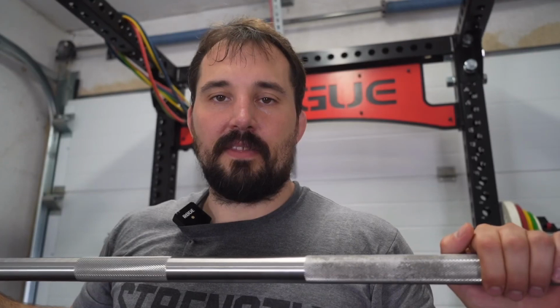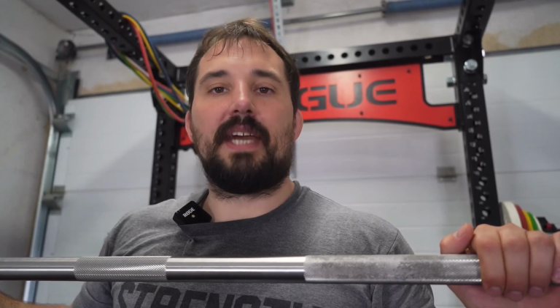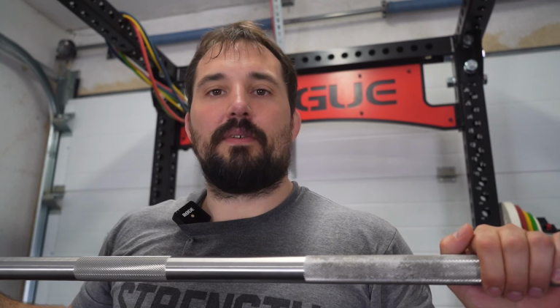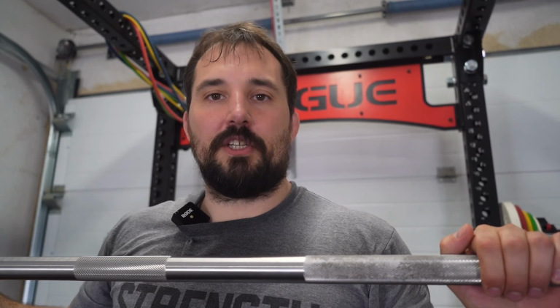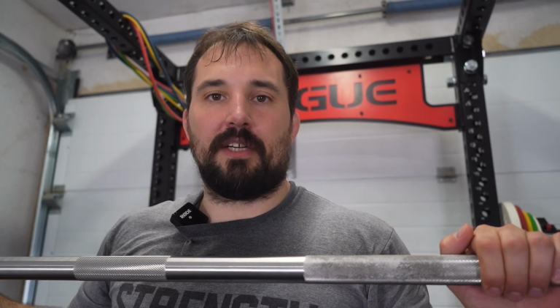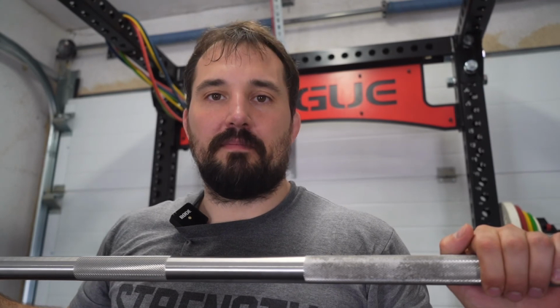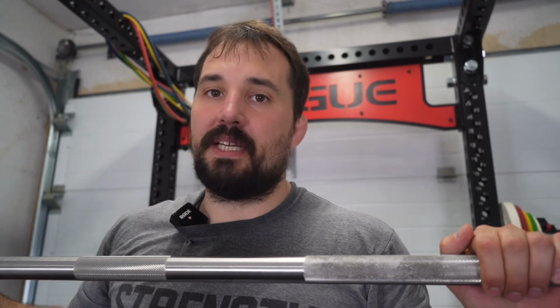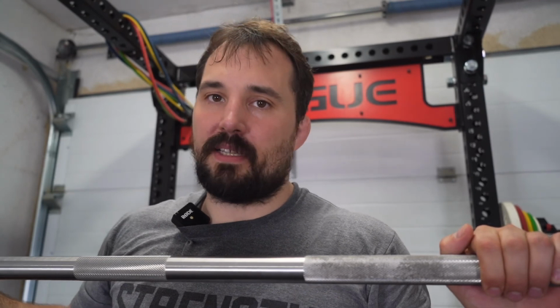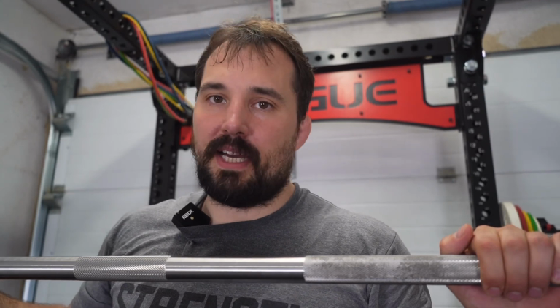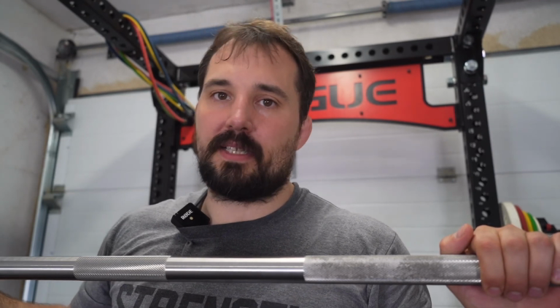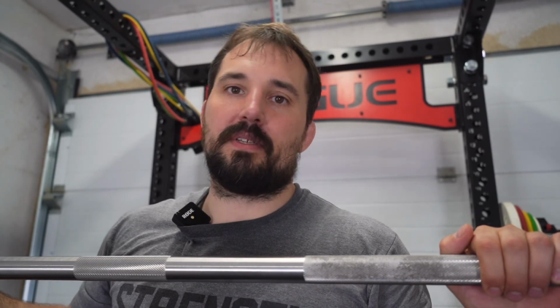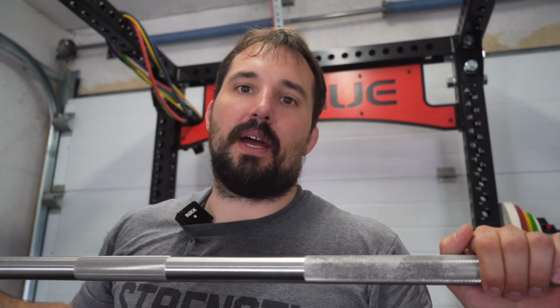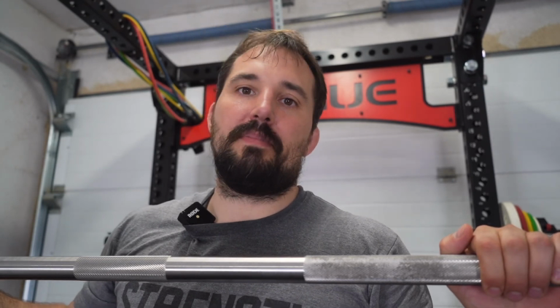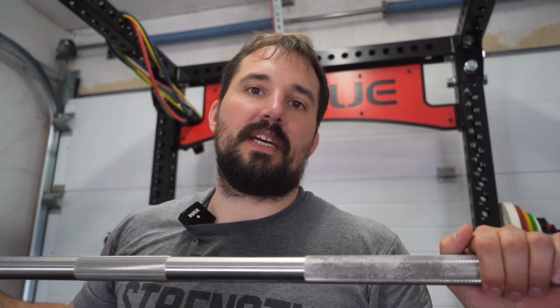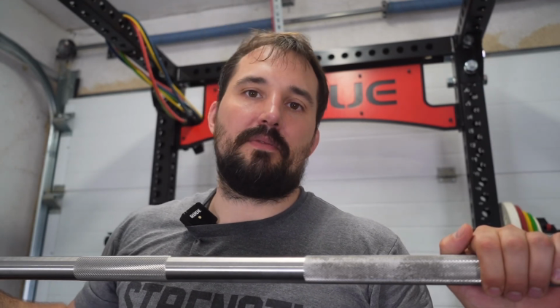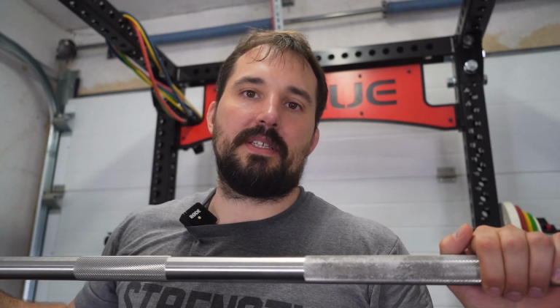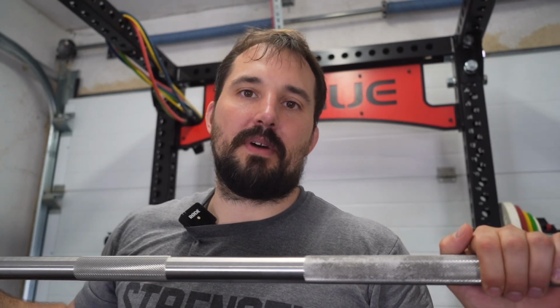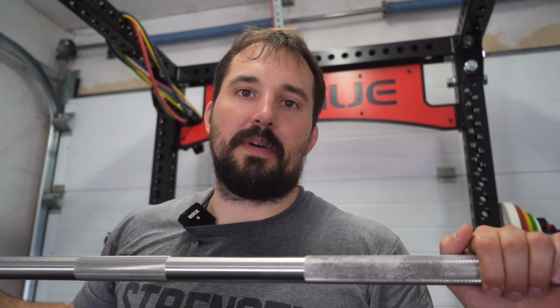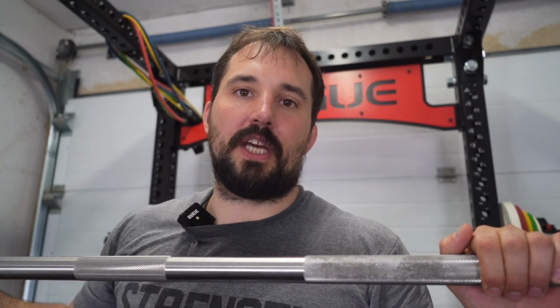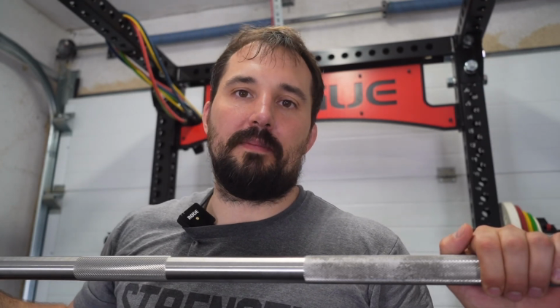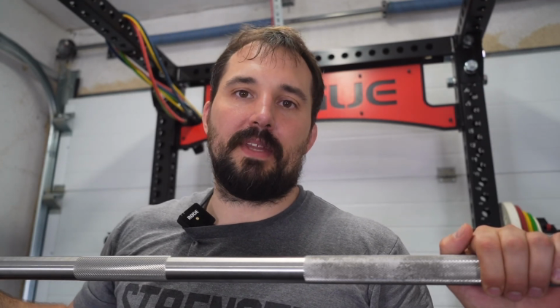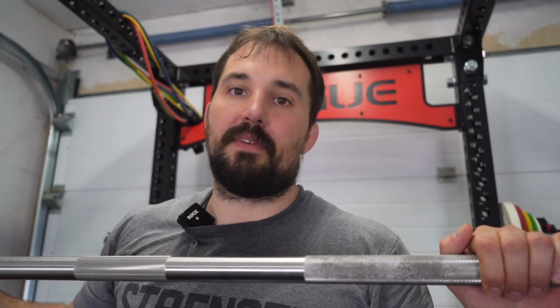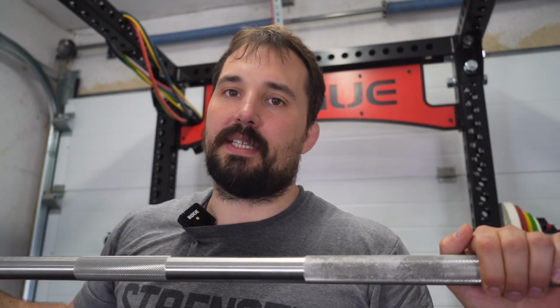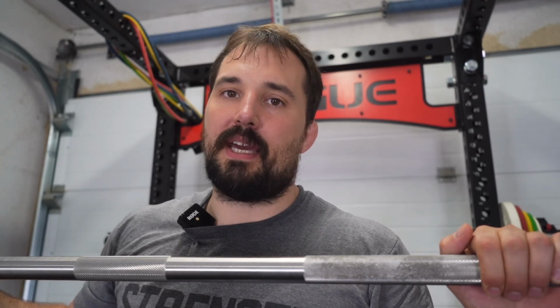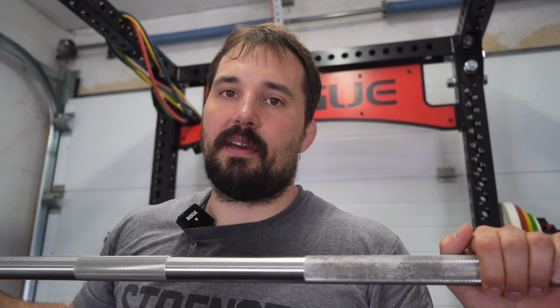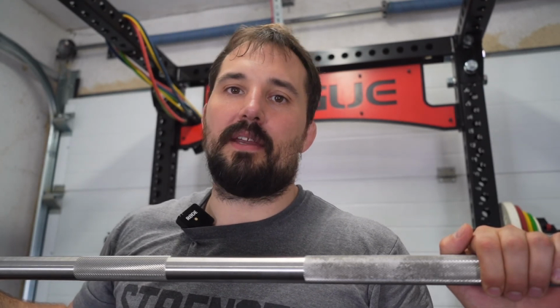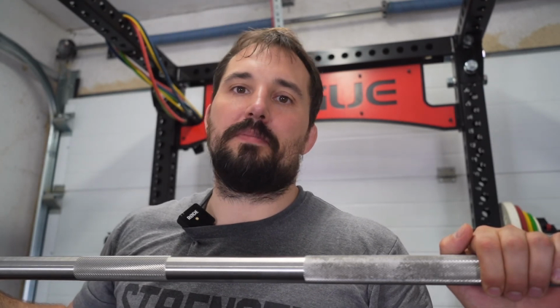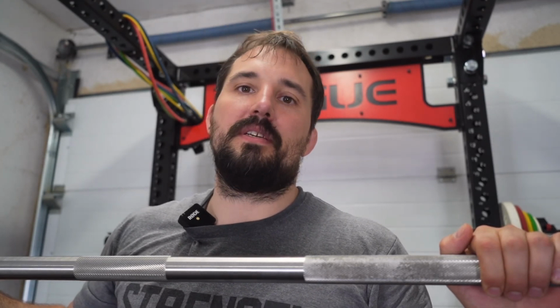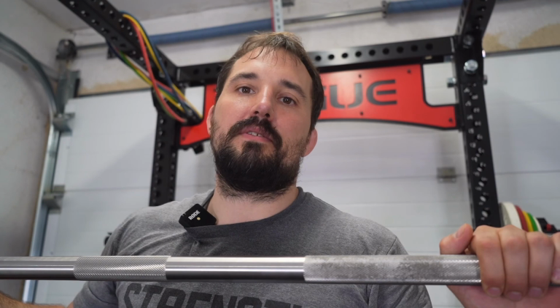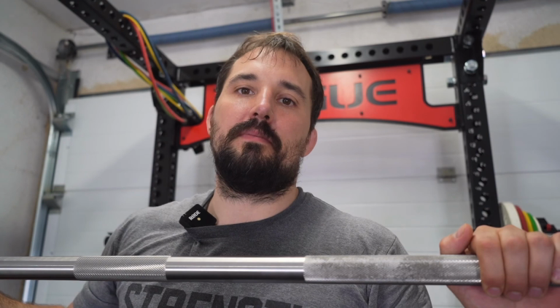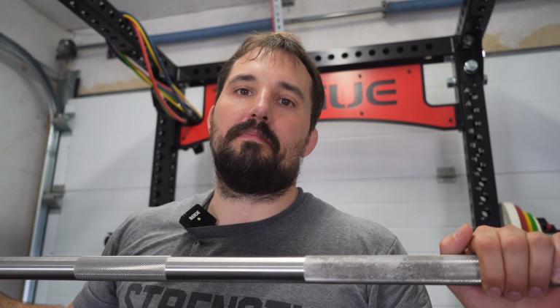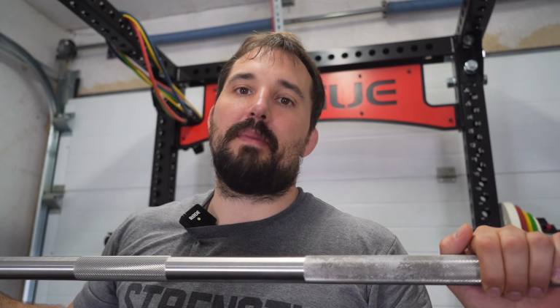Thanks for watching. Please like, subscribe, and tell your friends about my channel. Have a nice day and I hope to see you soon. Bye bye.